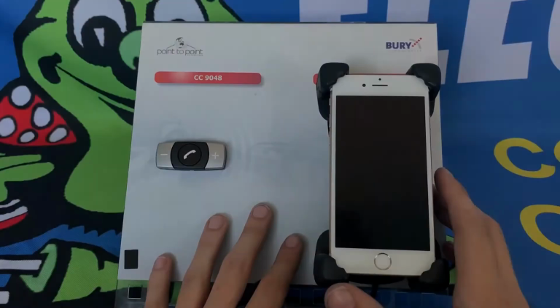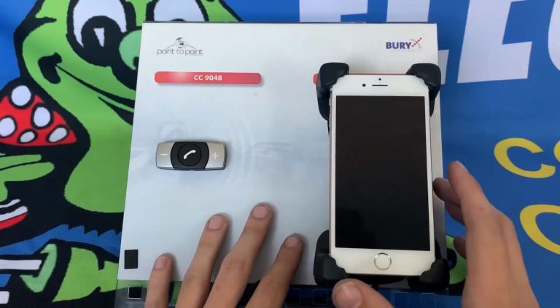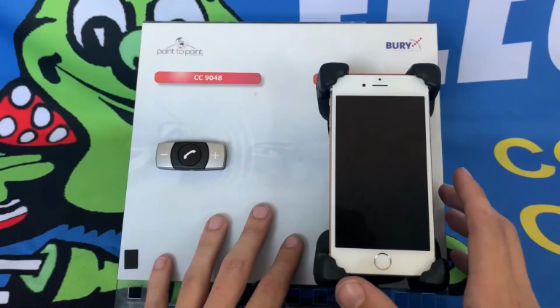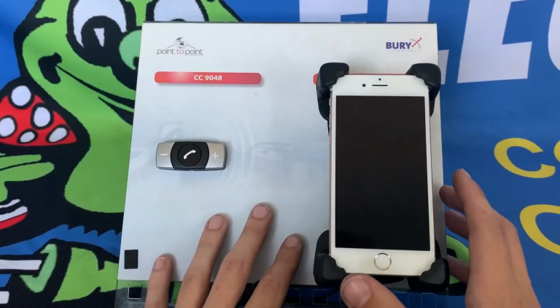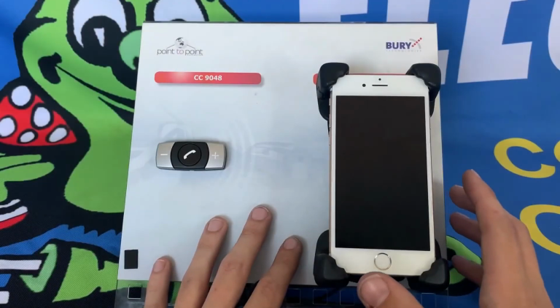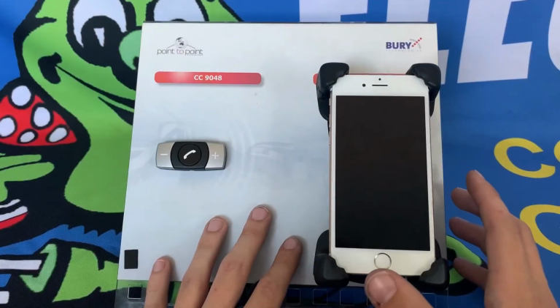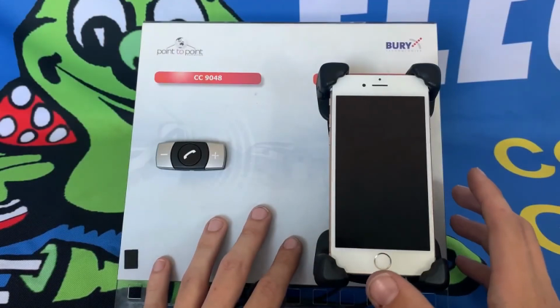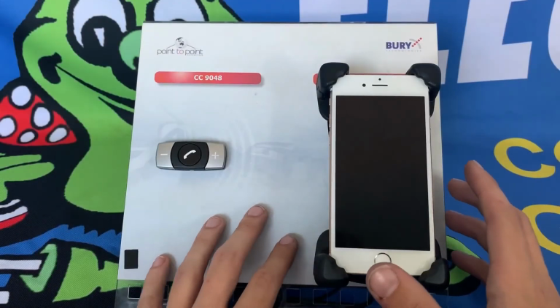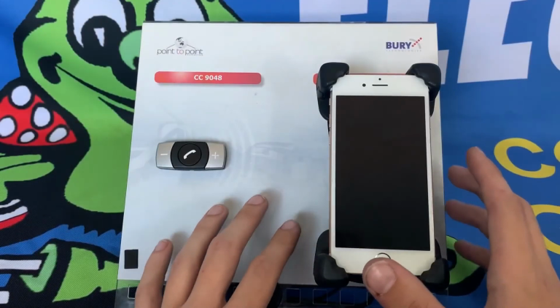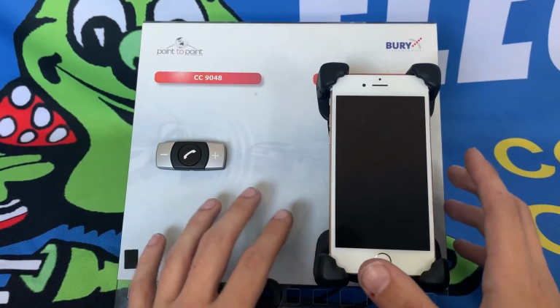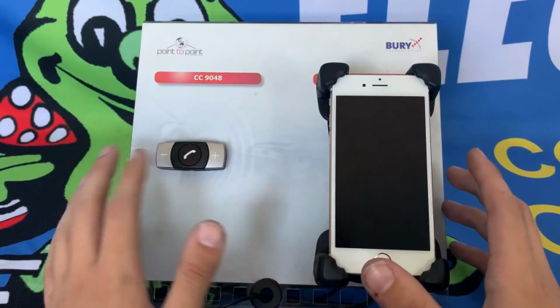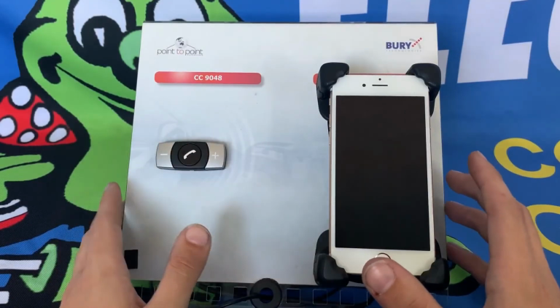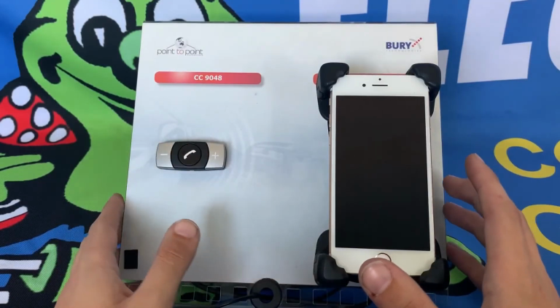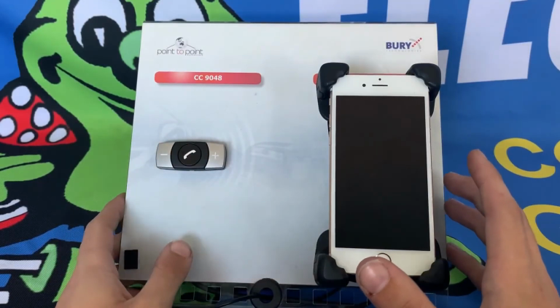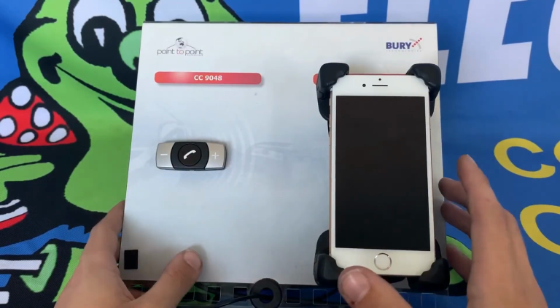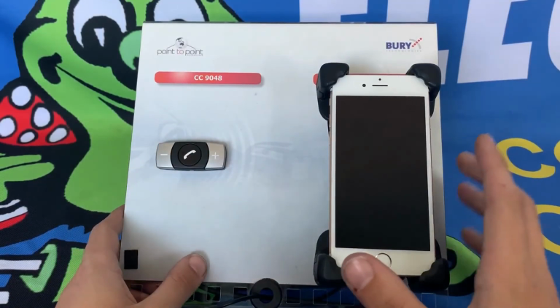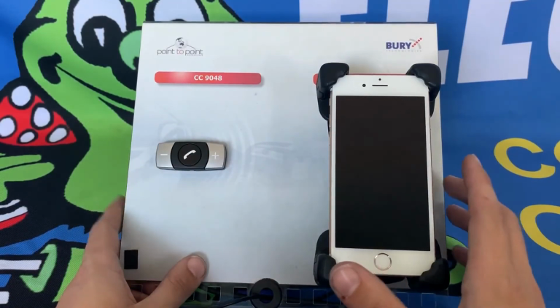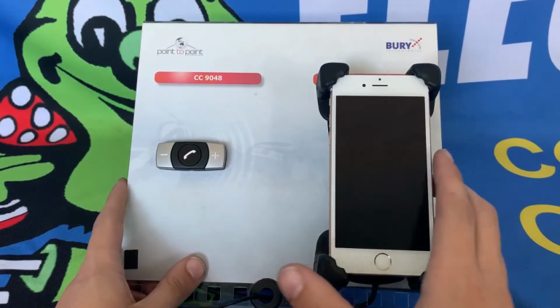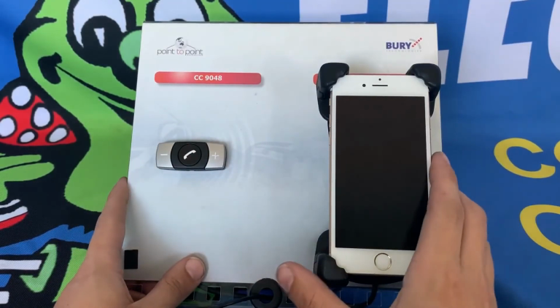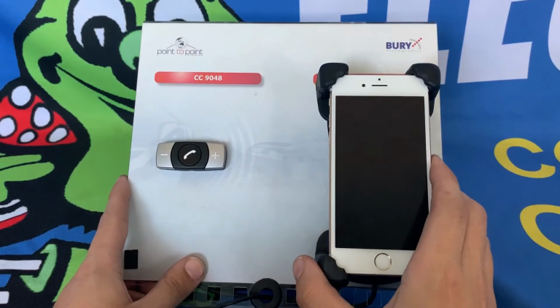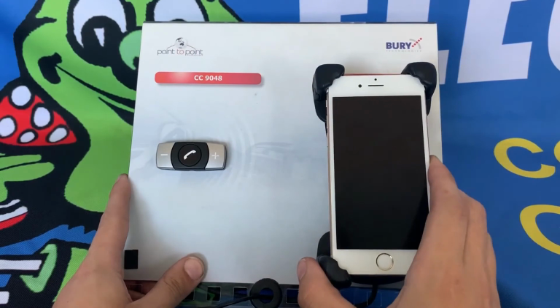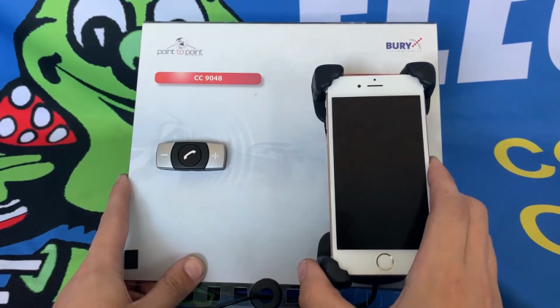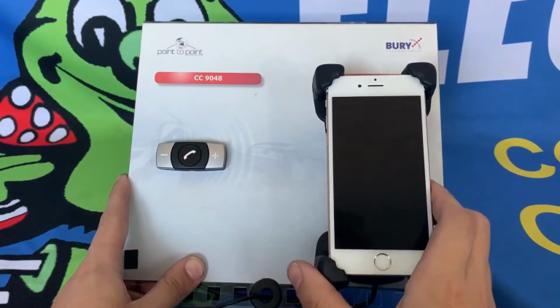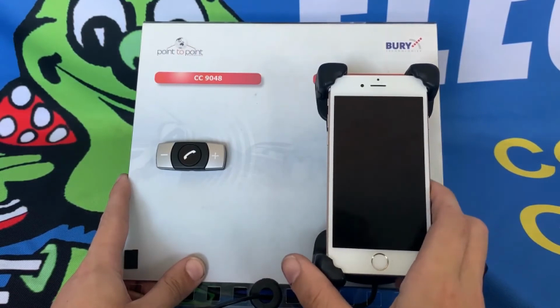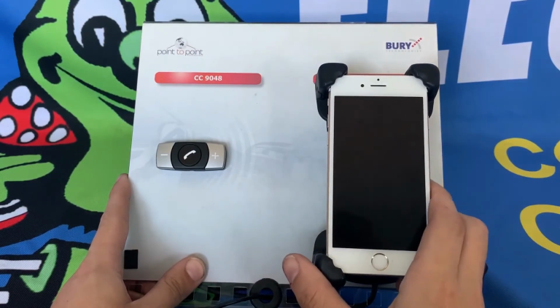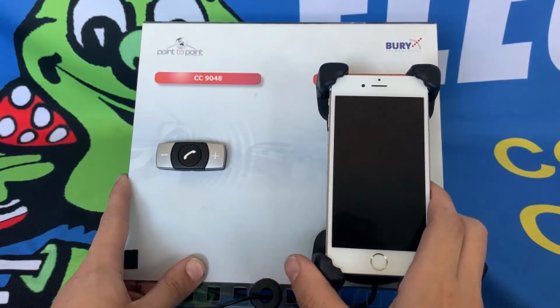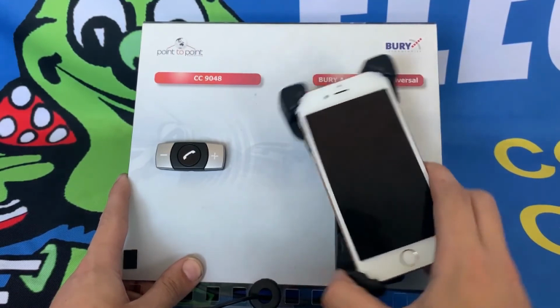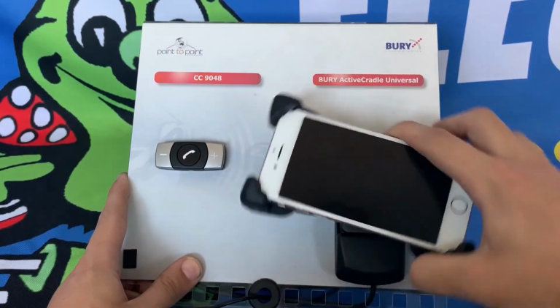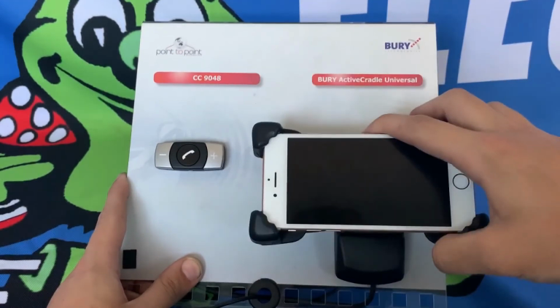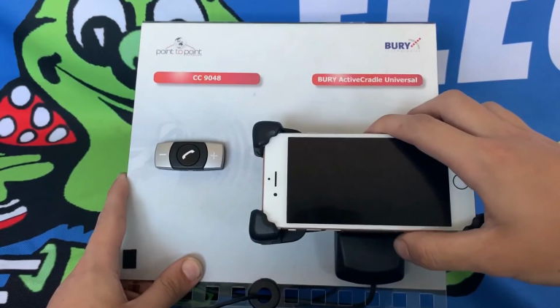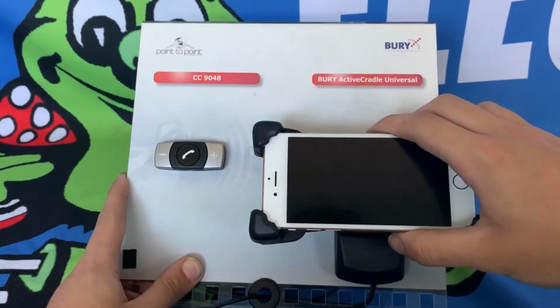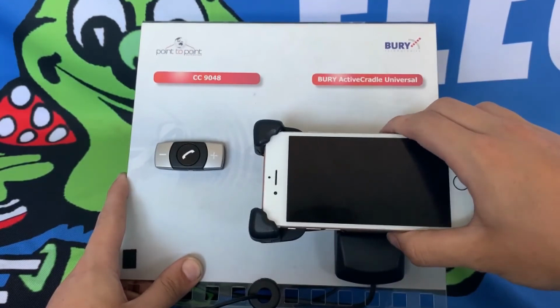The Bury Universal Cradle not only is a secure device for holding your phone, but also allows you to view it in vertical or horizontal modes.